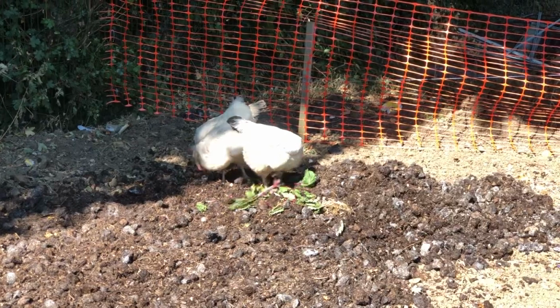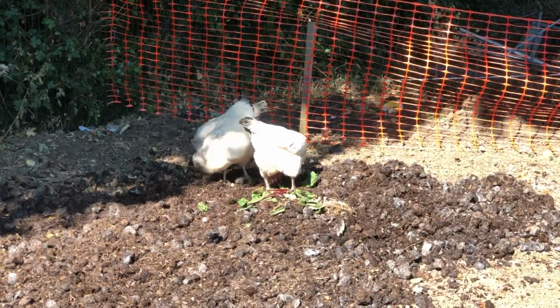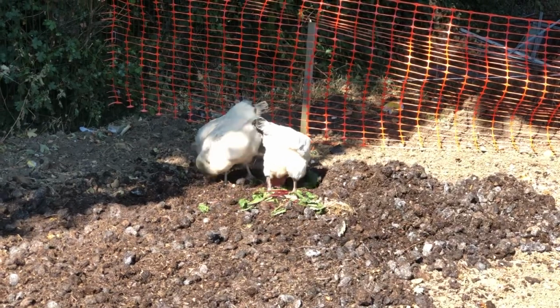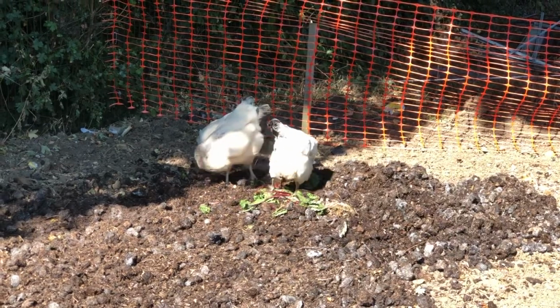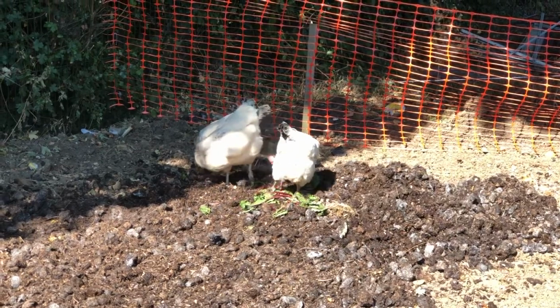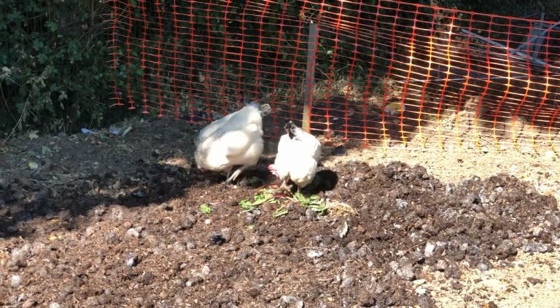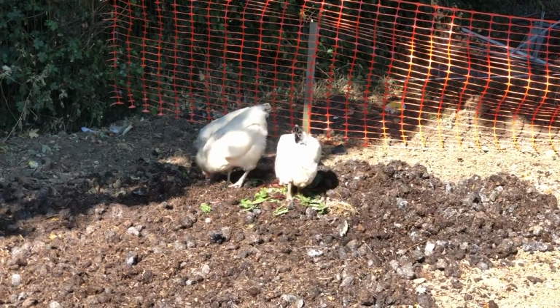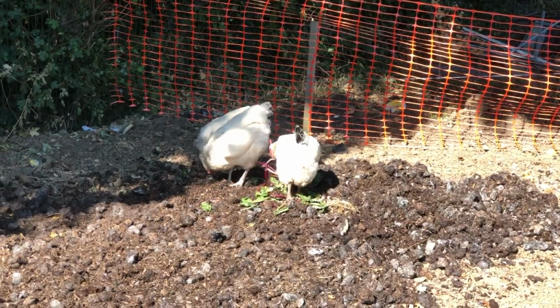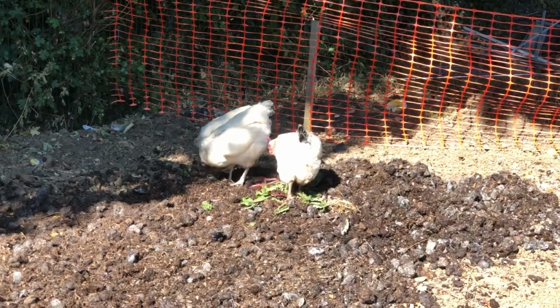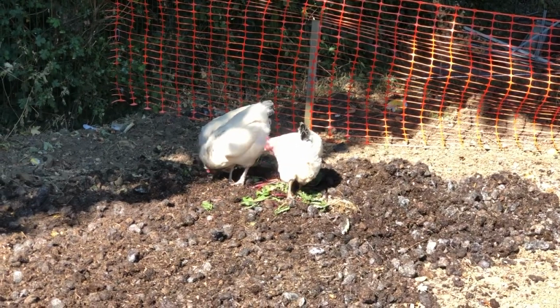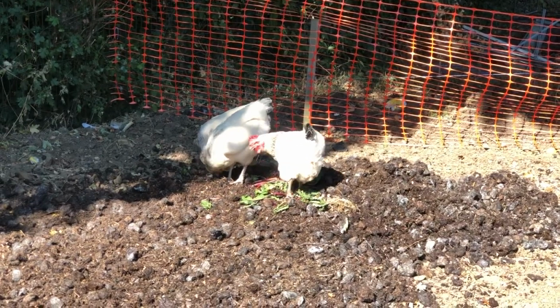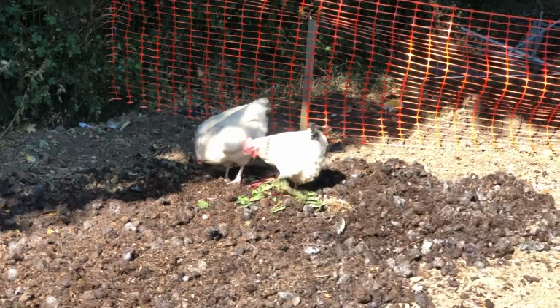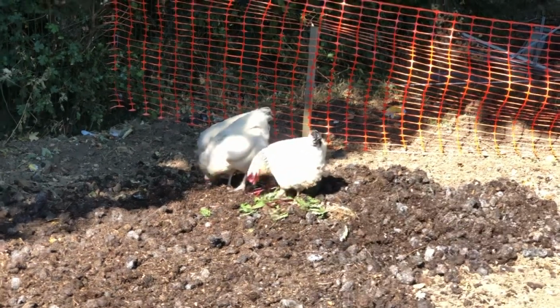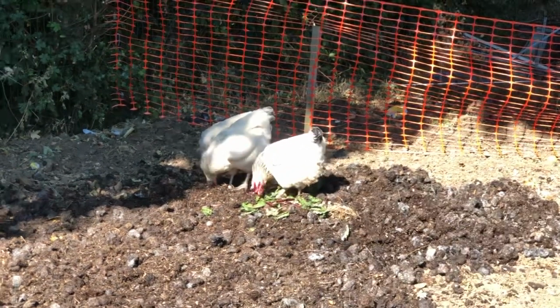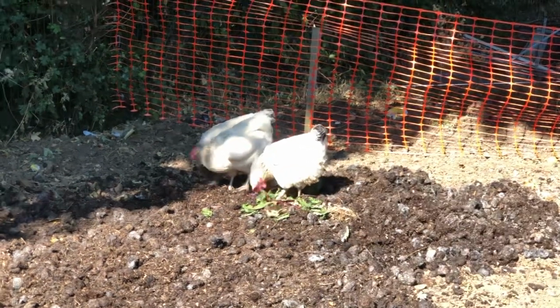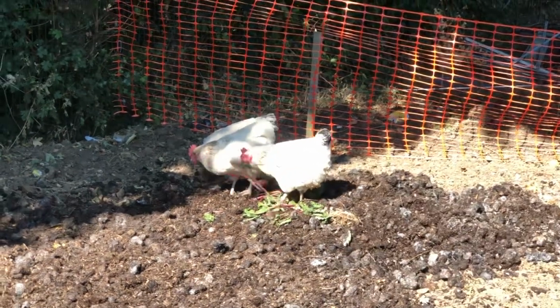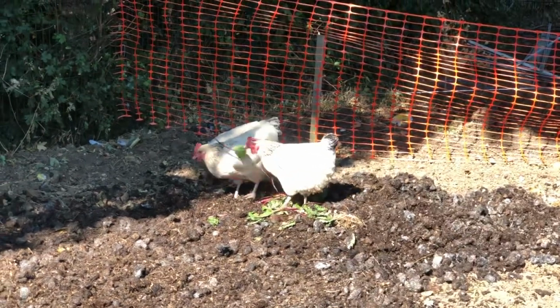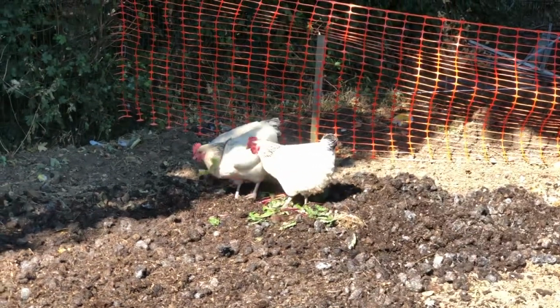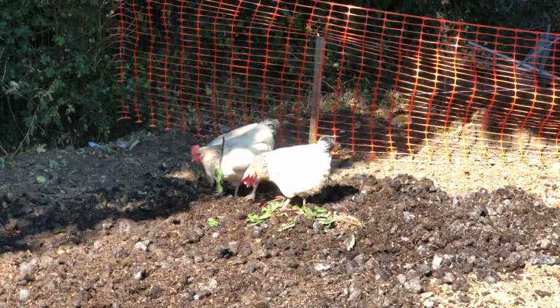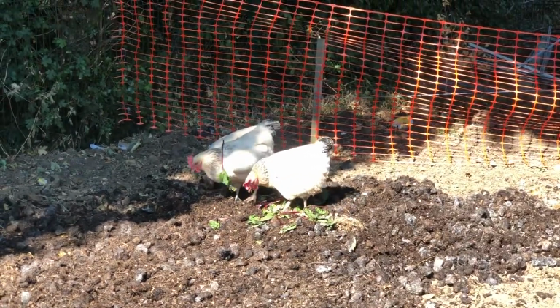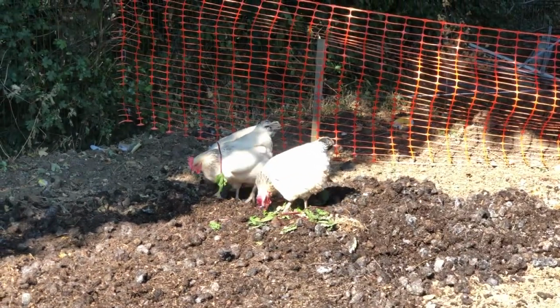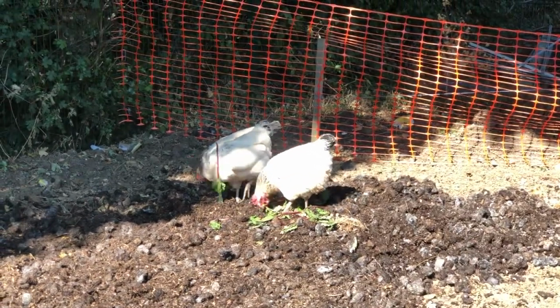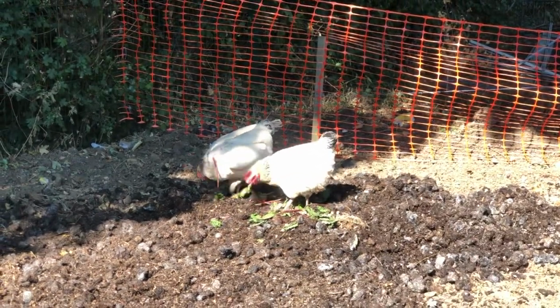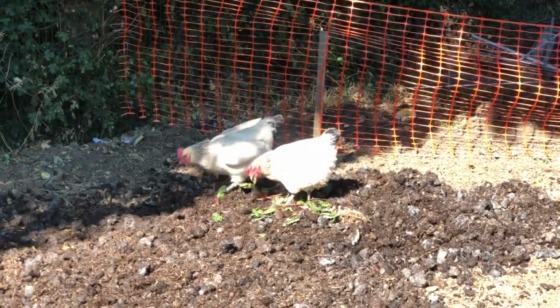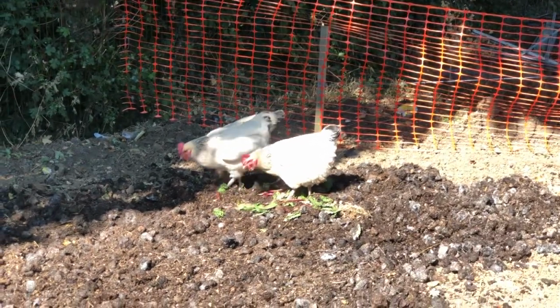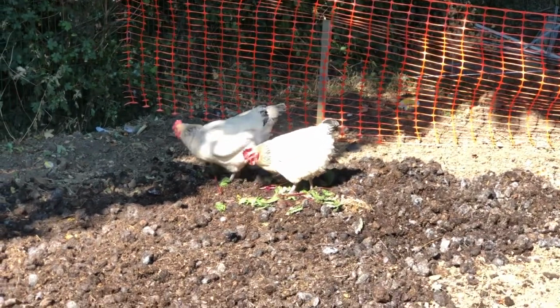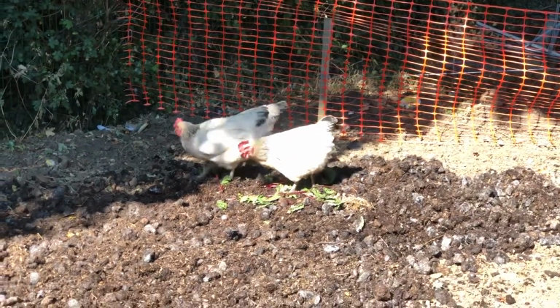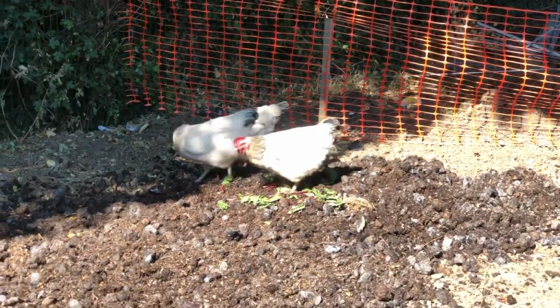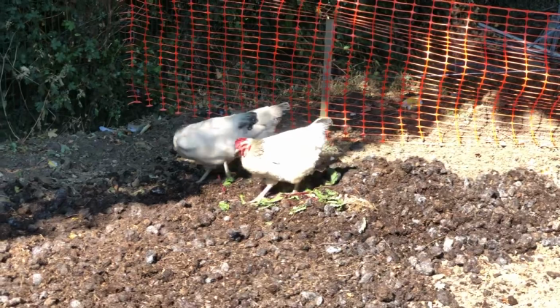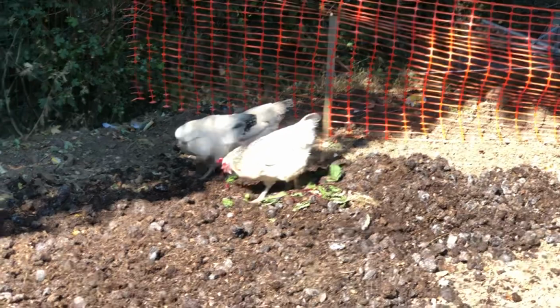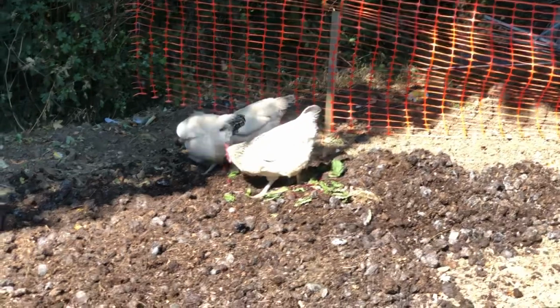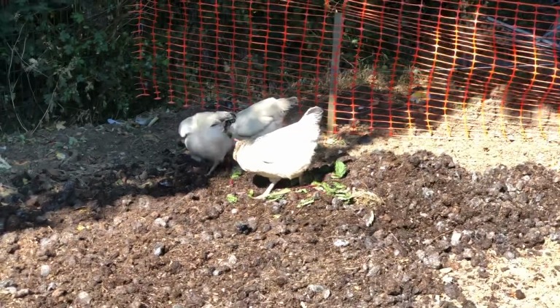Every now and again somebody from the other plots will drop off some leaves.